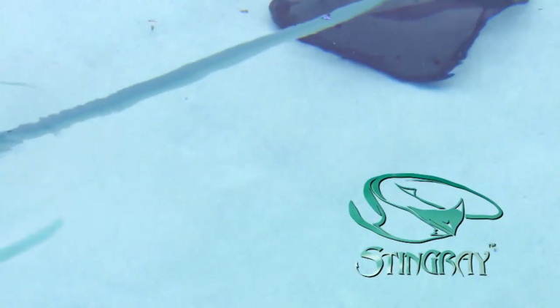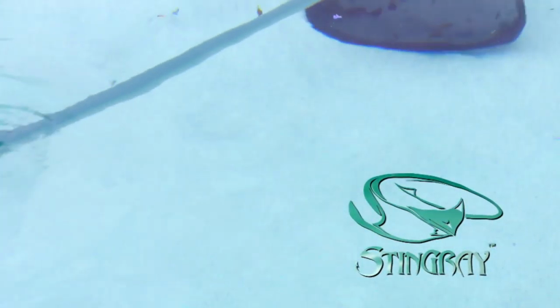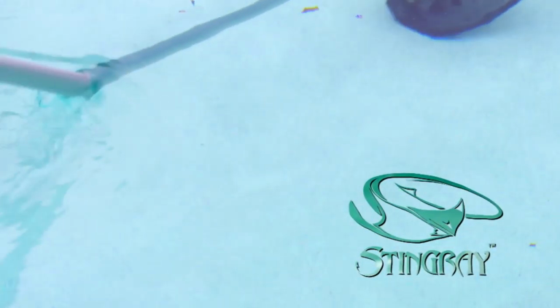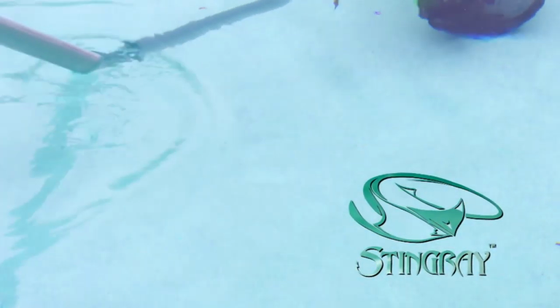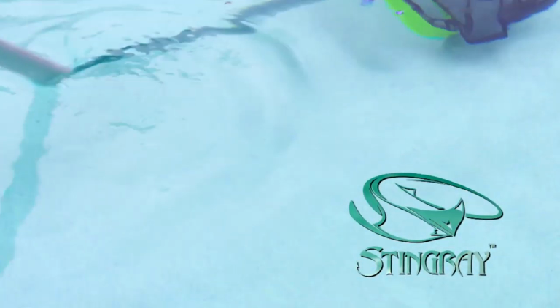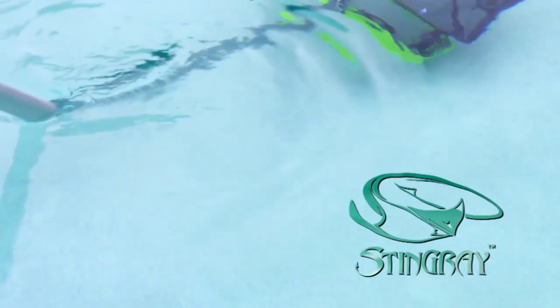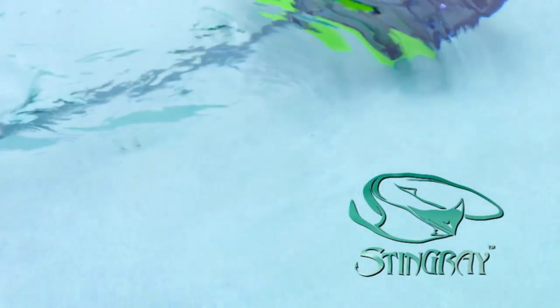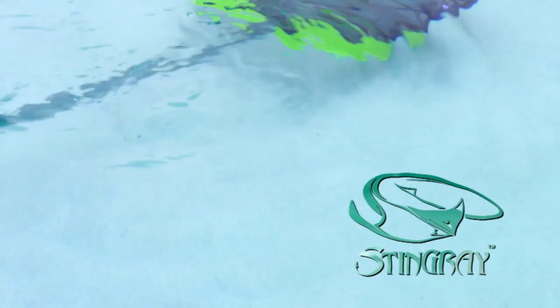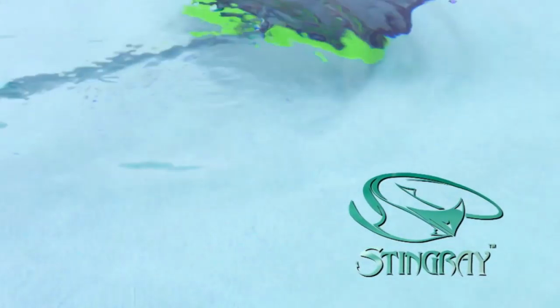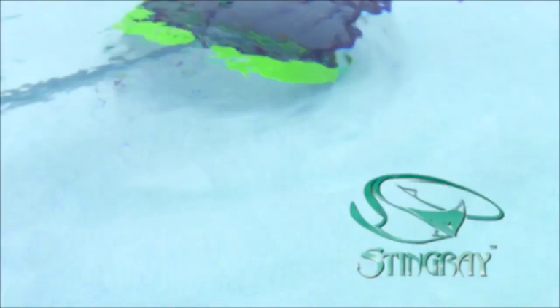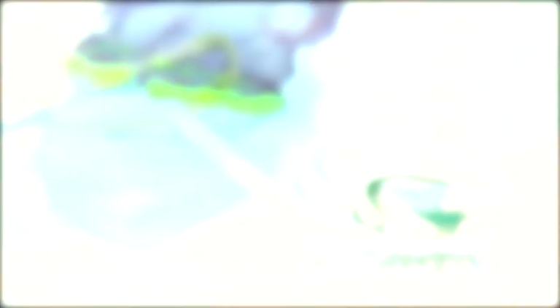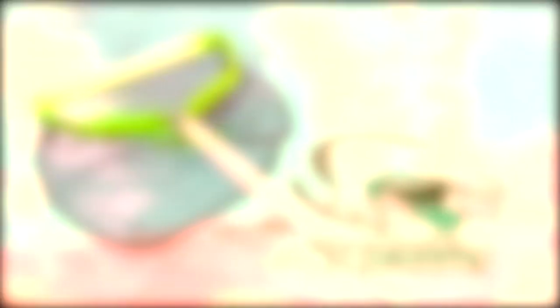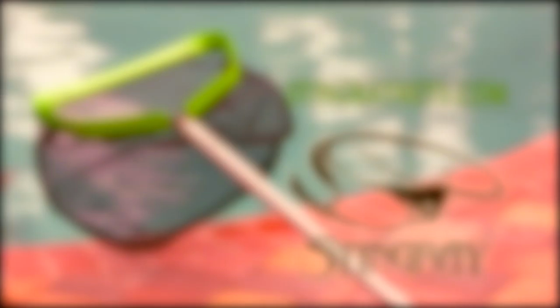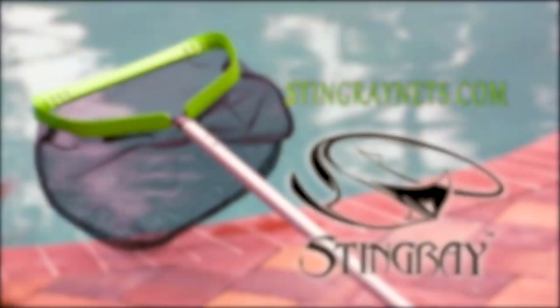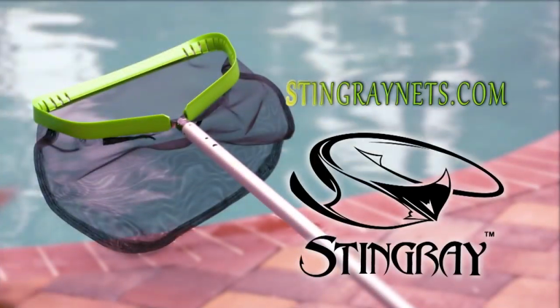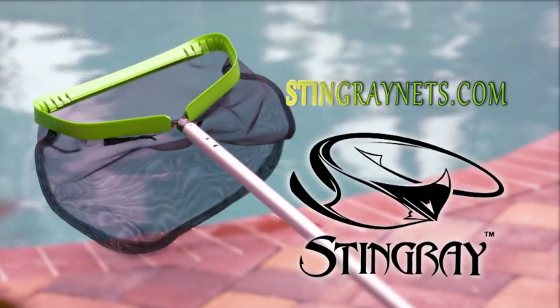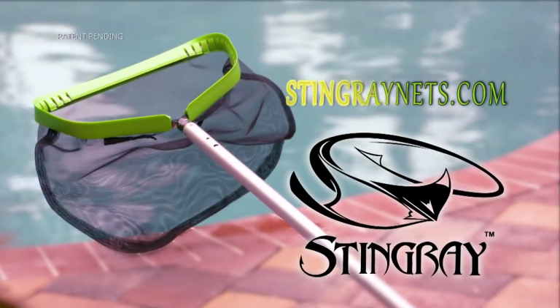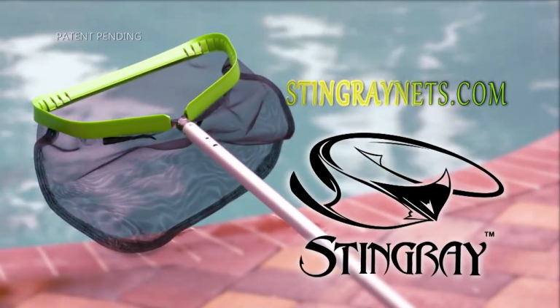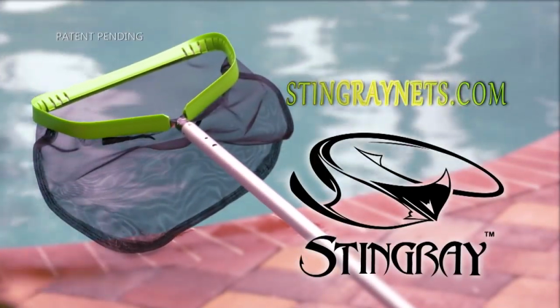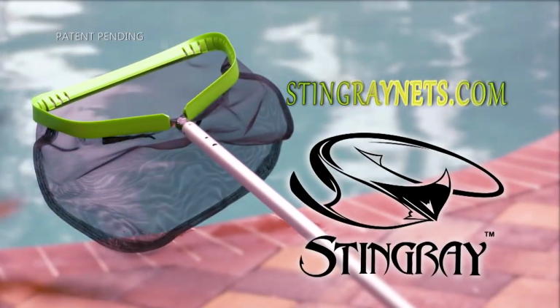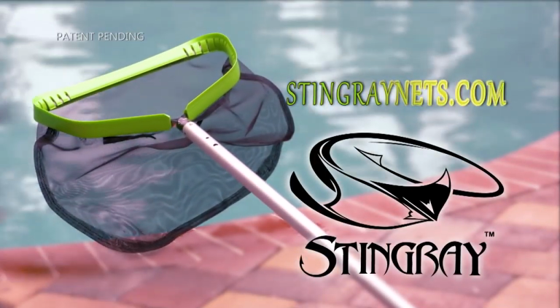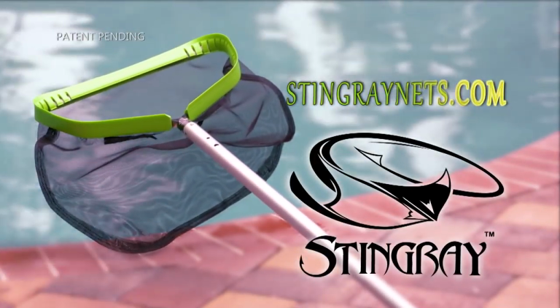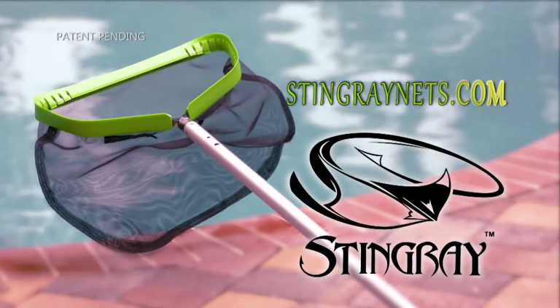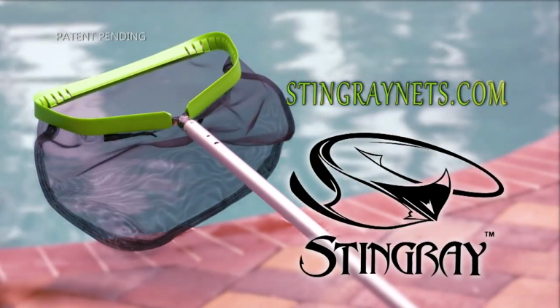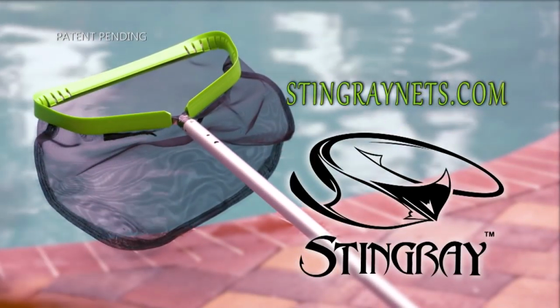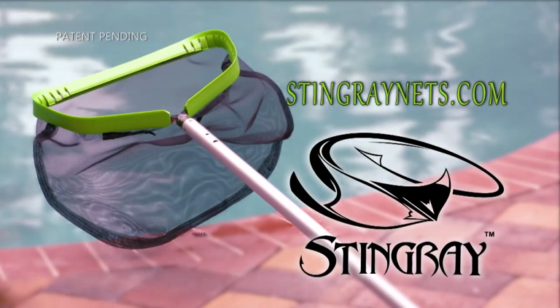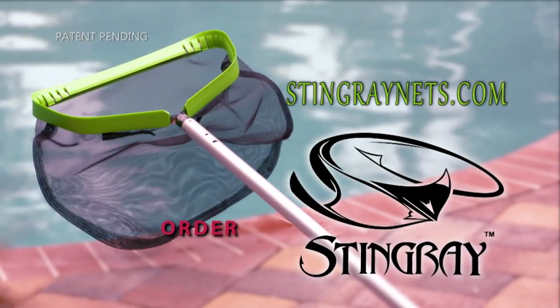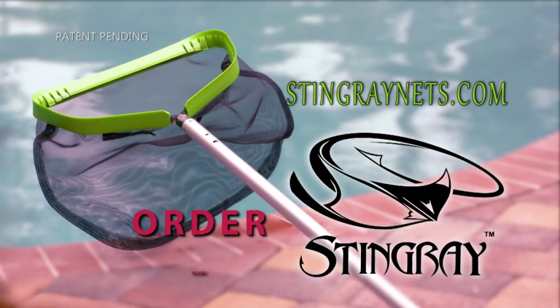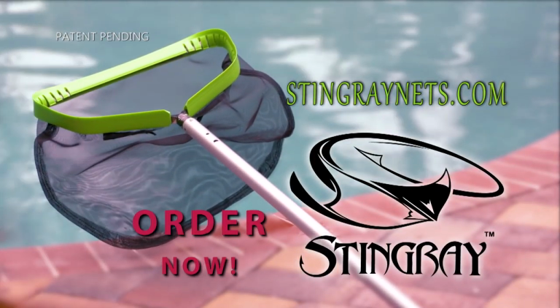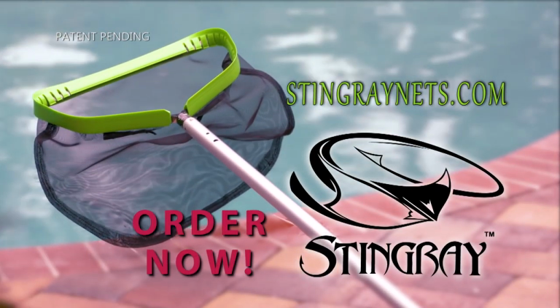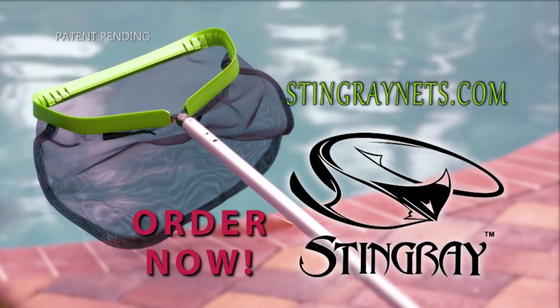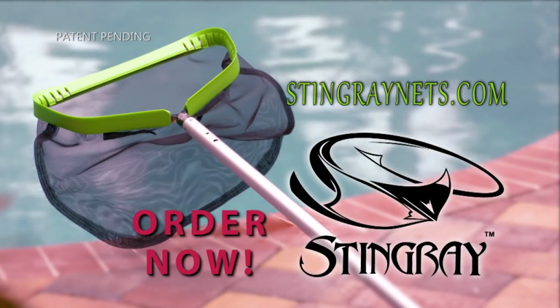You can get your Stingray poles and nets by visiting StingrayNets.com today. Order now.